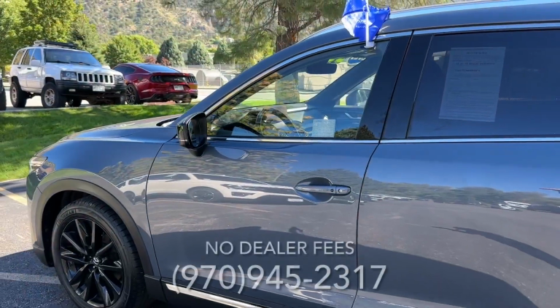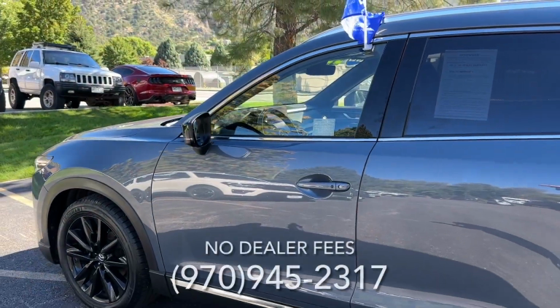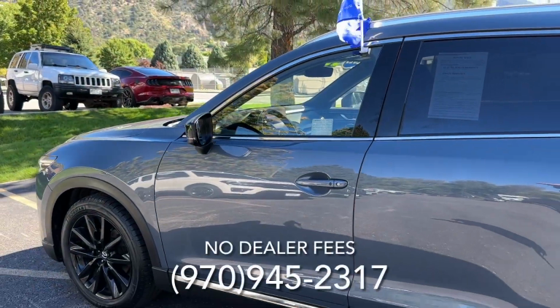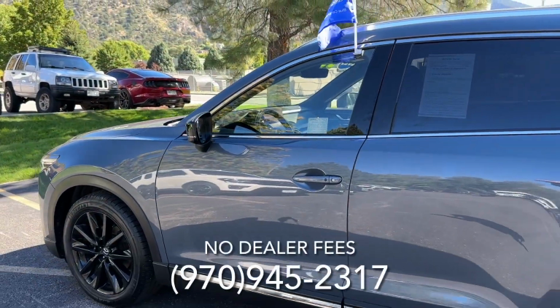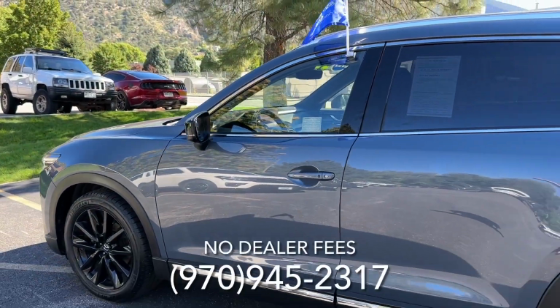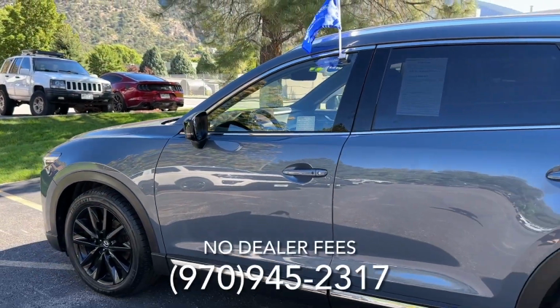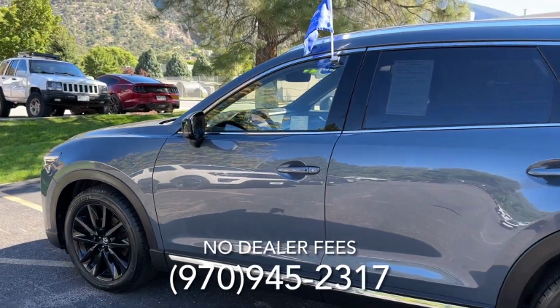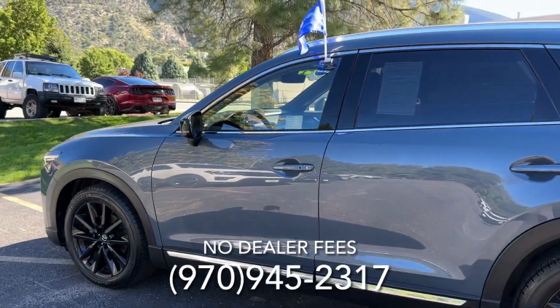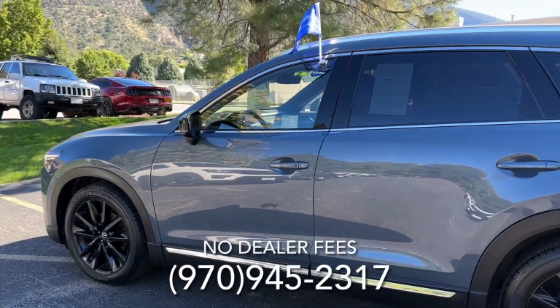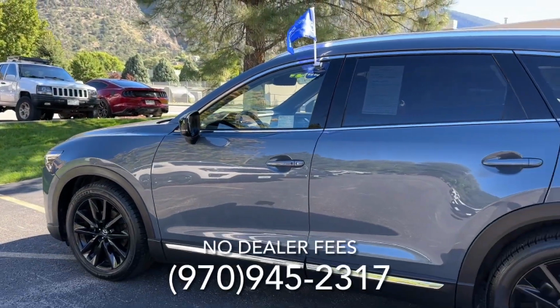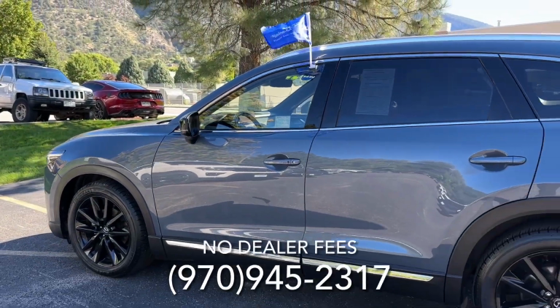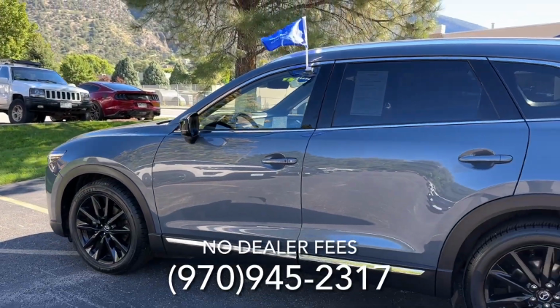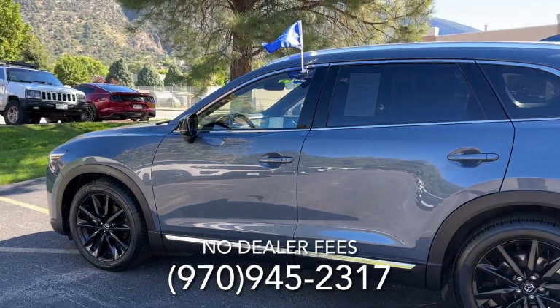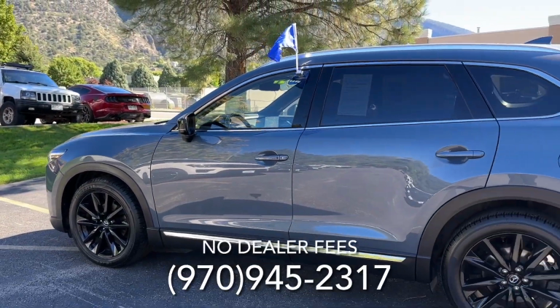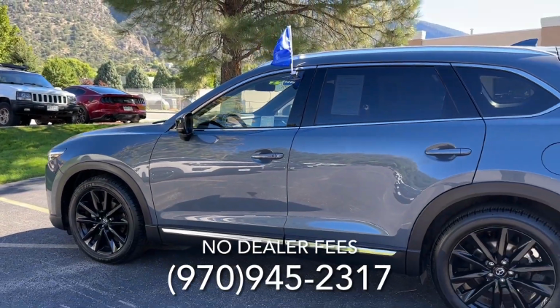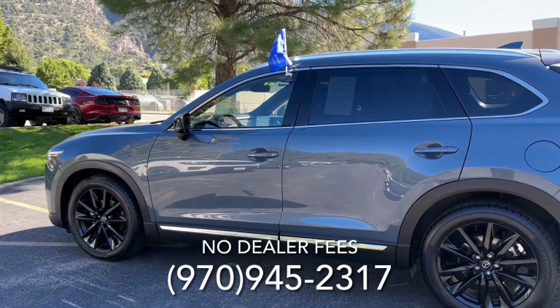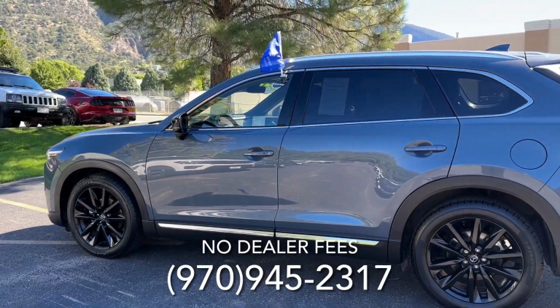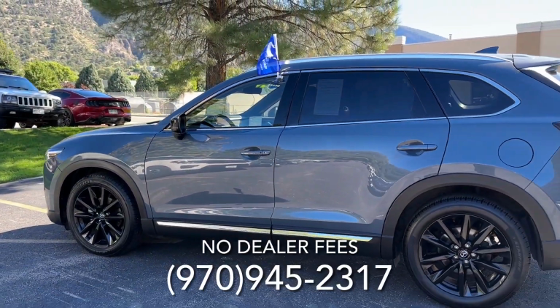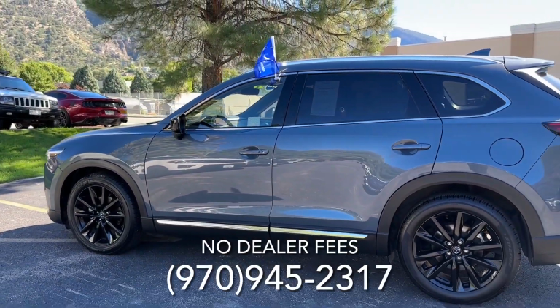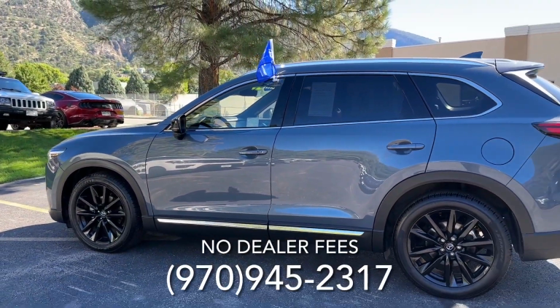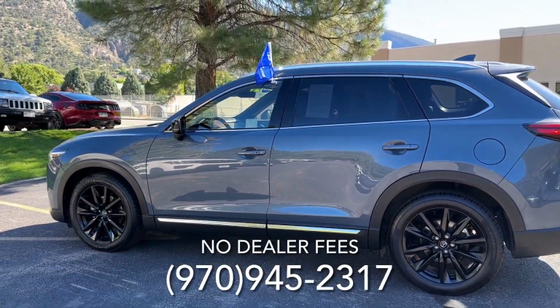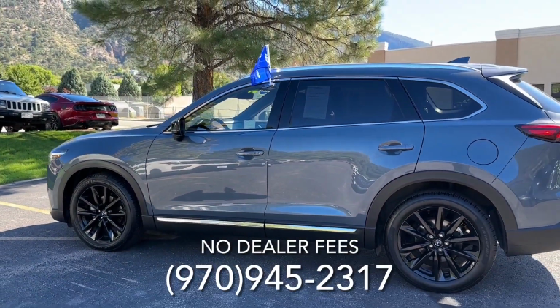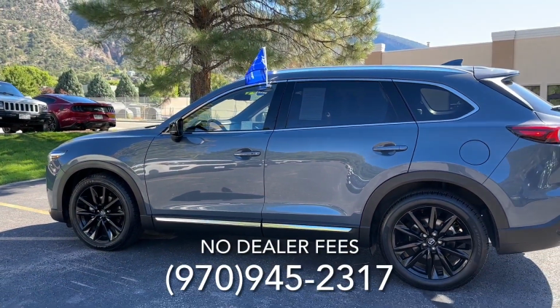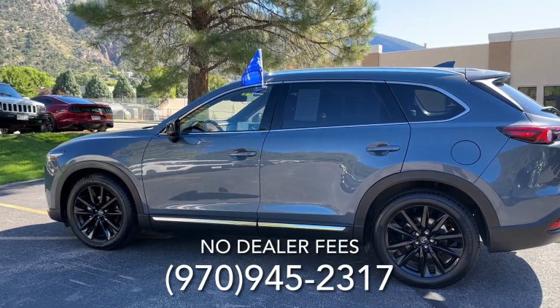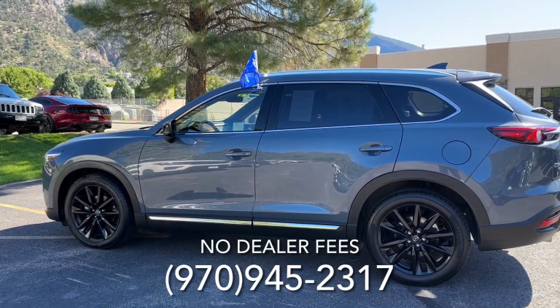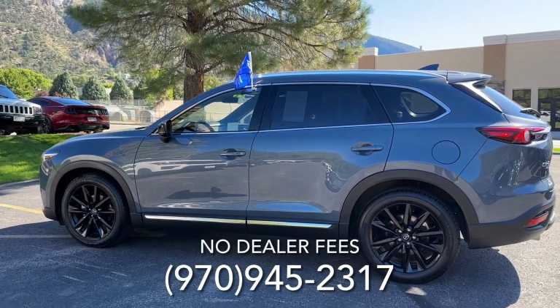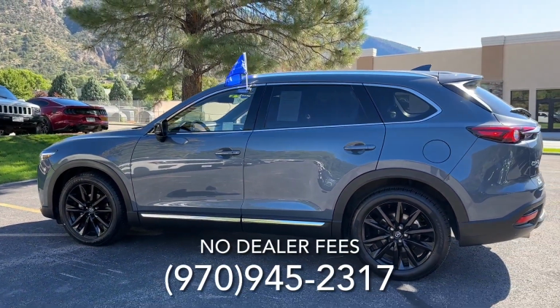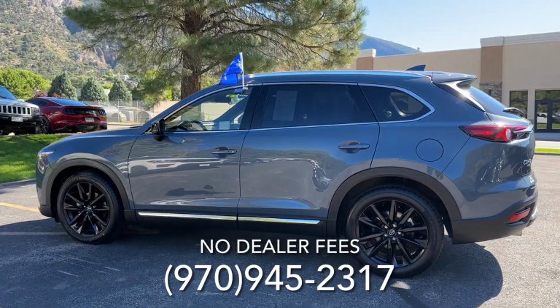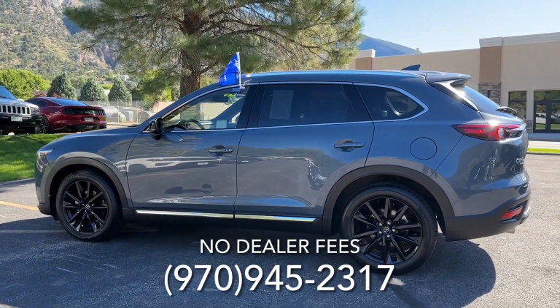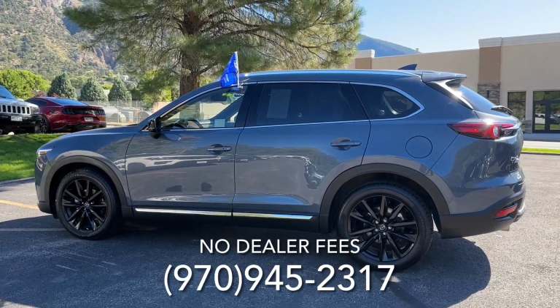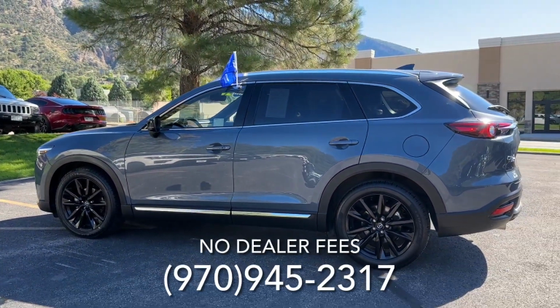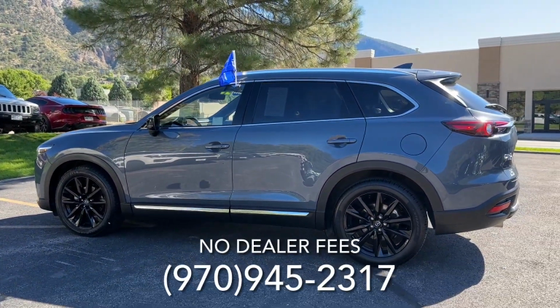Thank you so much for watching the video. I hope you get to come and test drive it soon. I'll leave a number here so you can make your appointment.